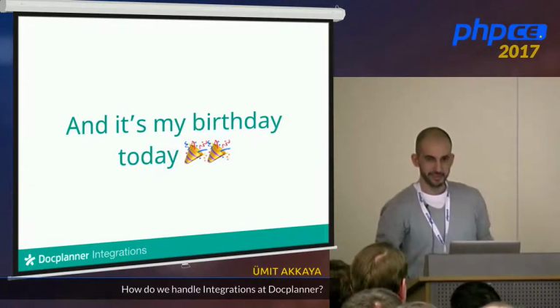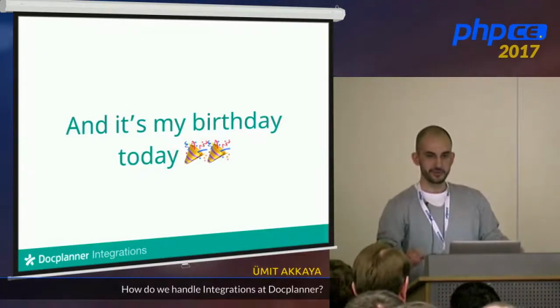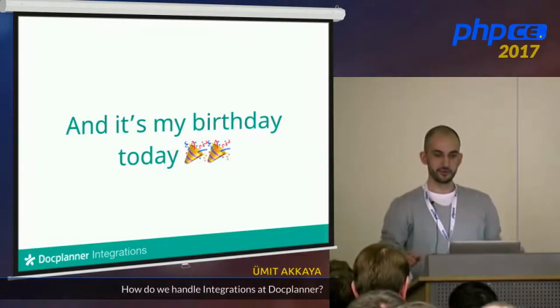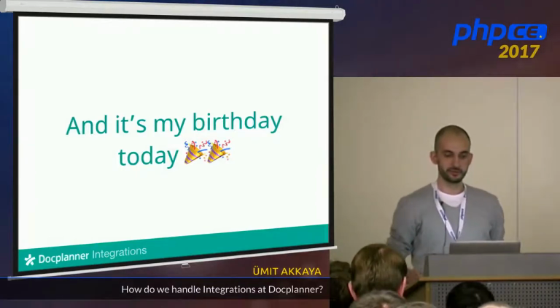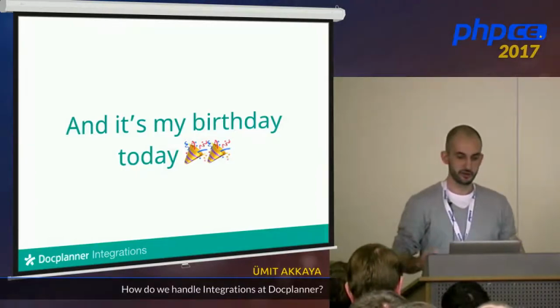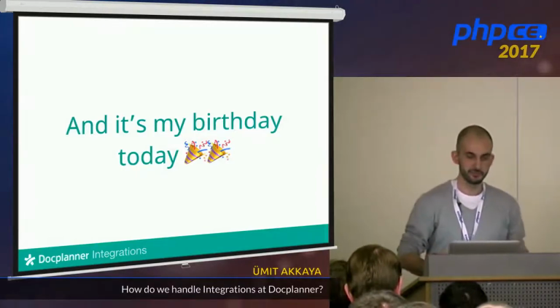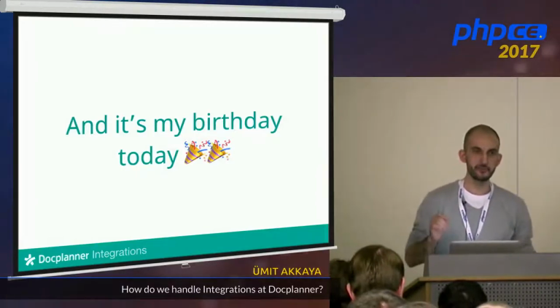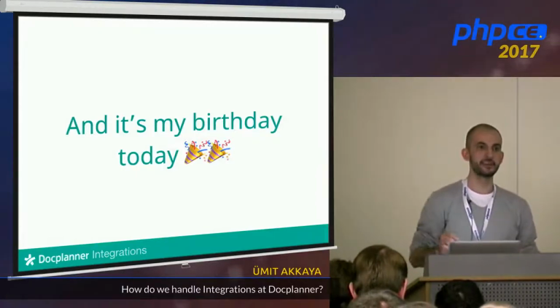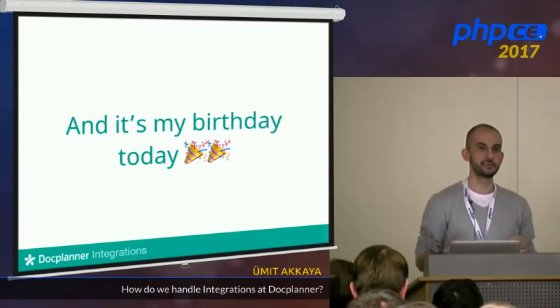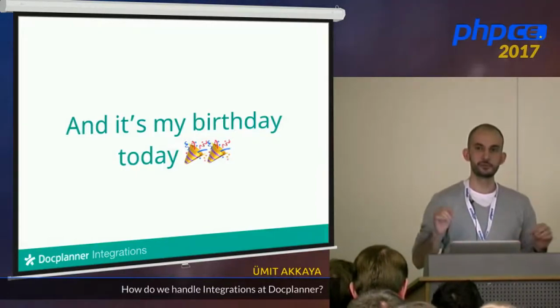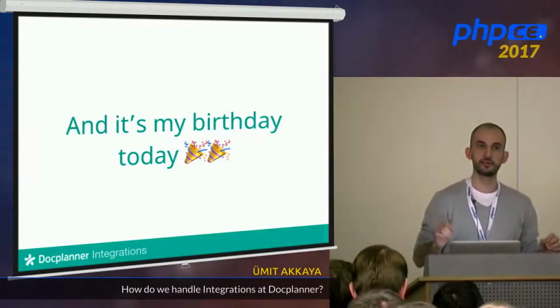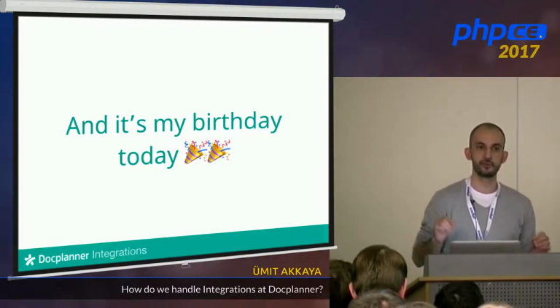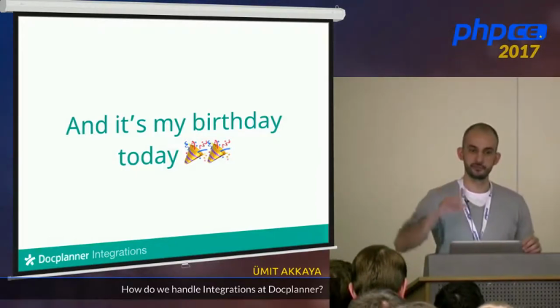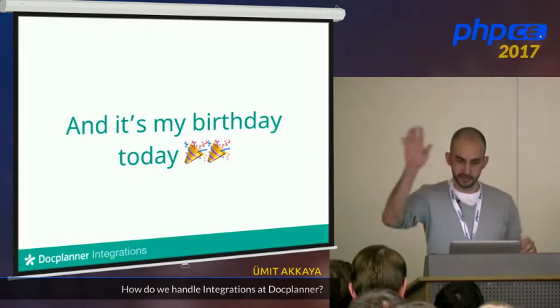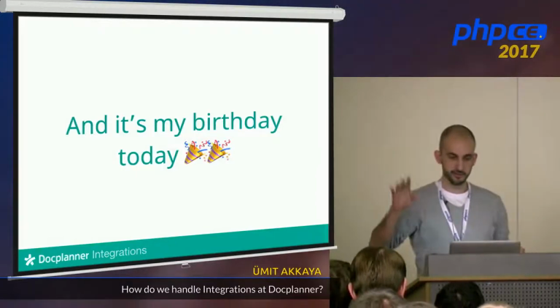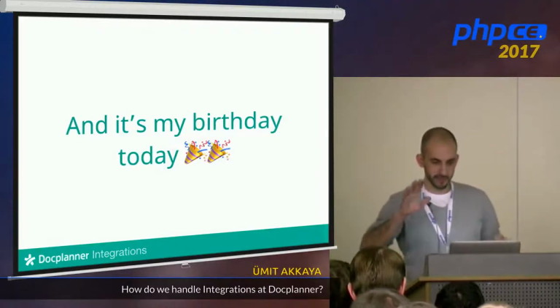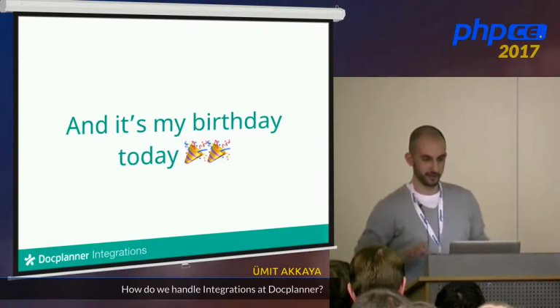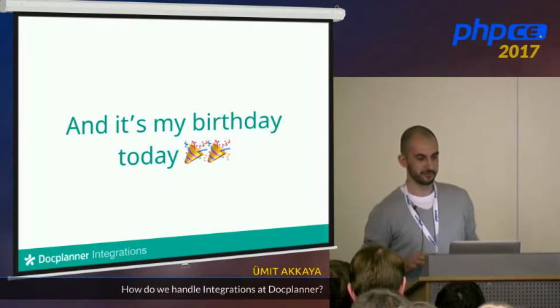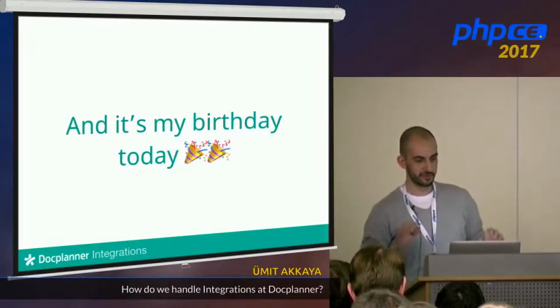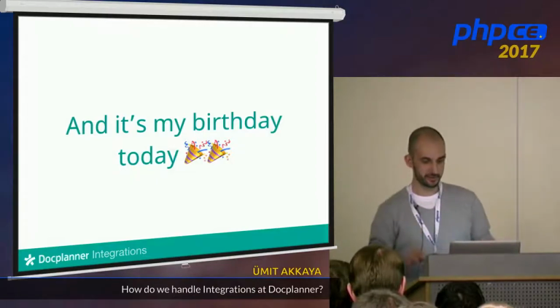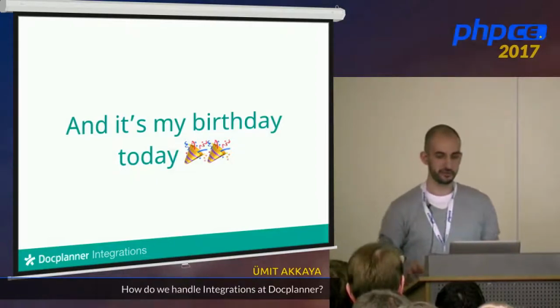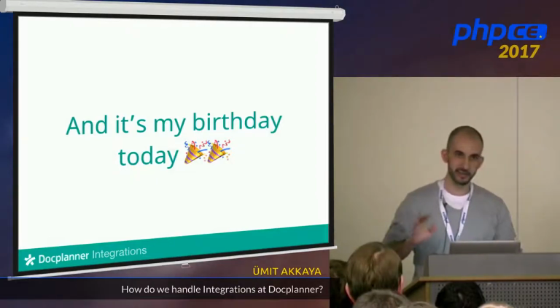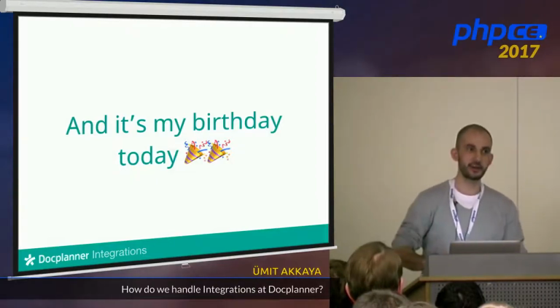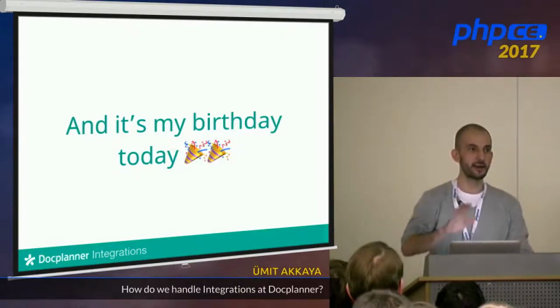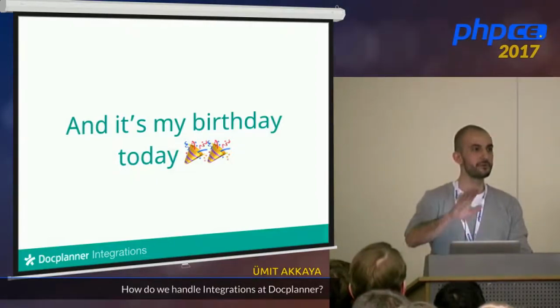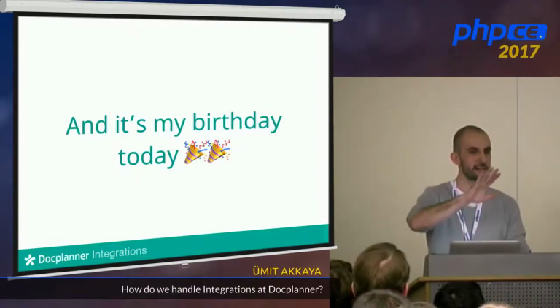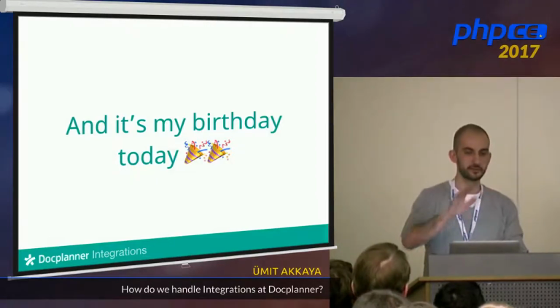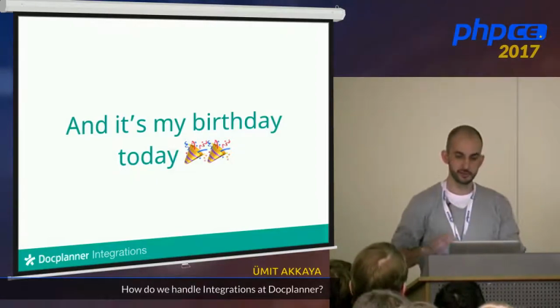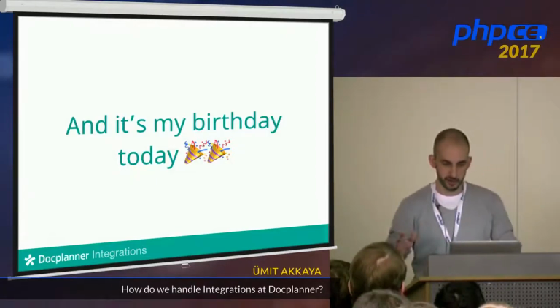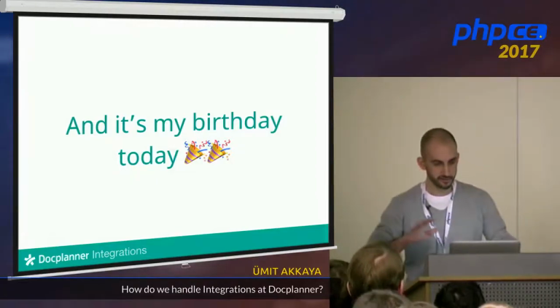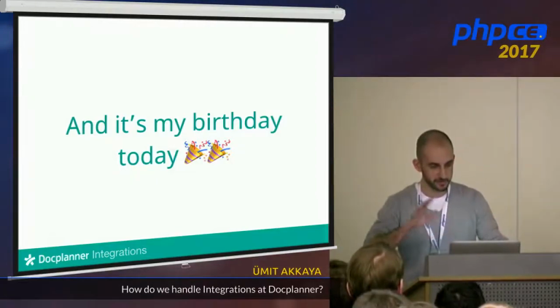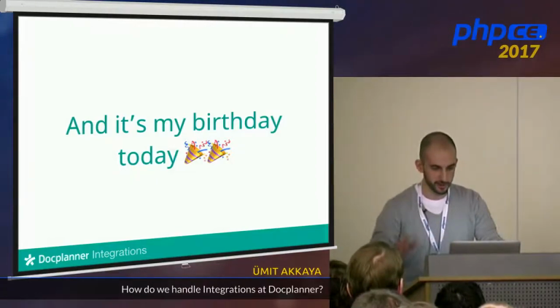Maybe we can sing the Stolat song later, not now. I know a little bit — Stolat and Stolat.